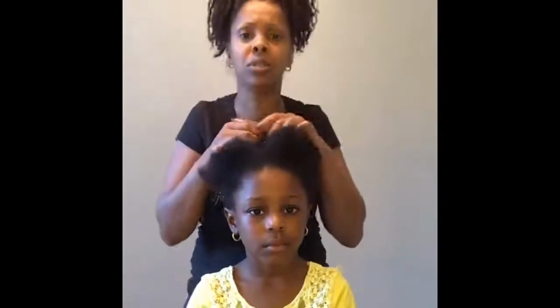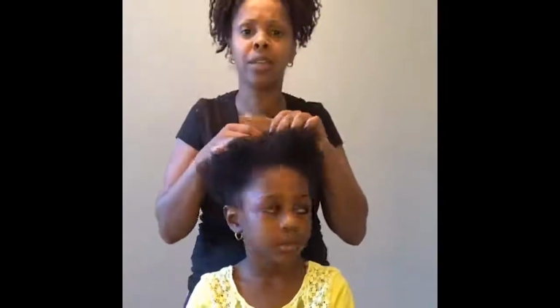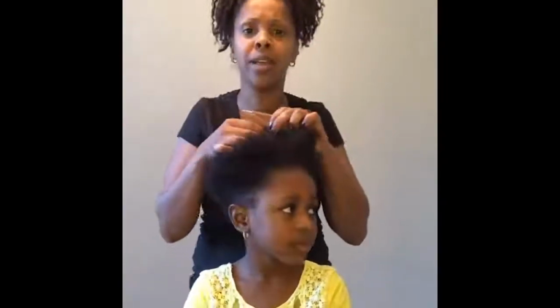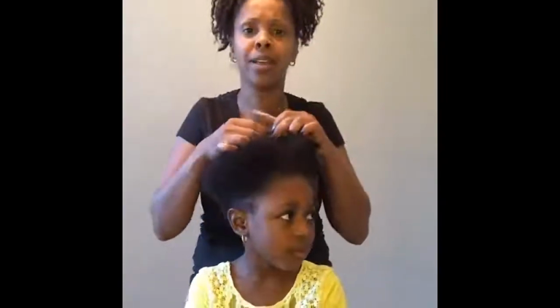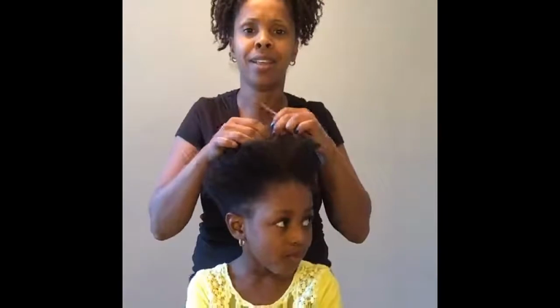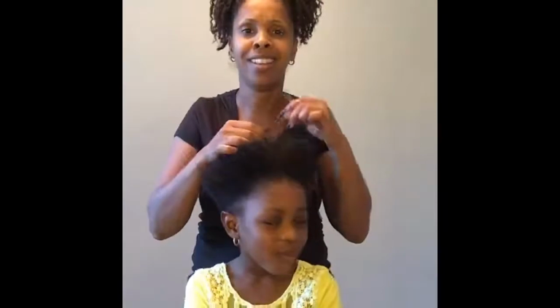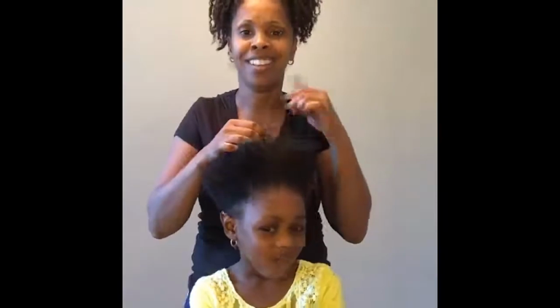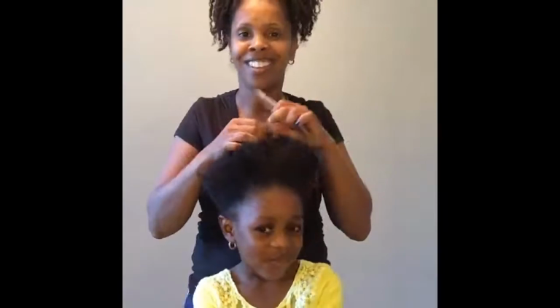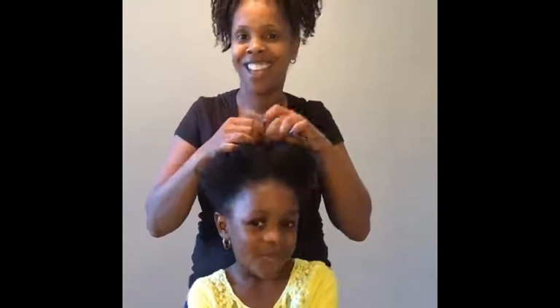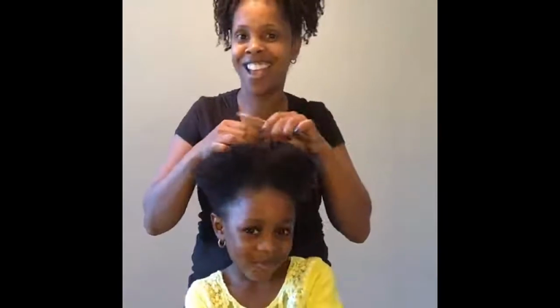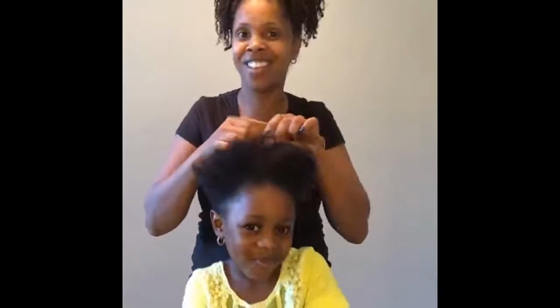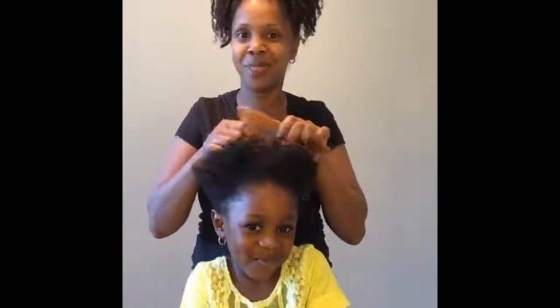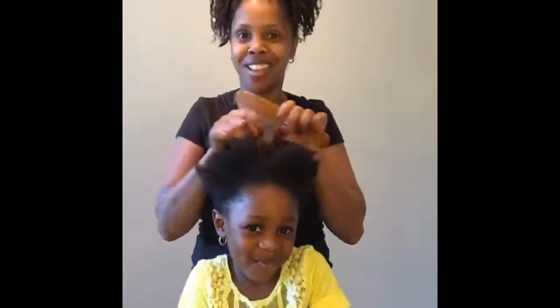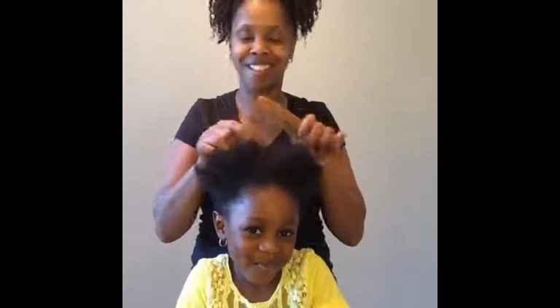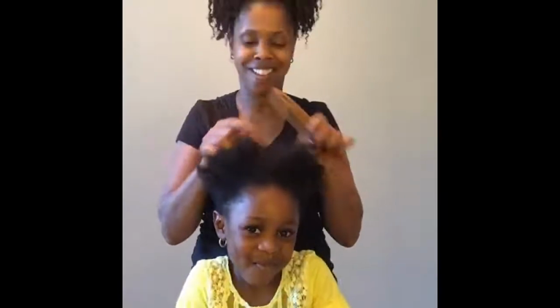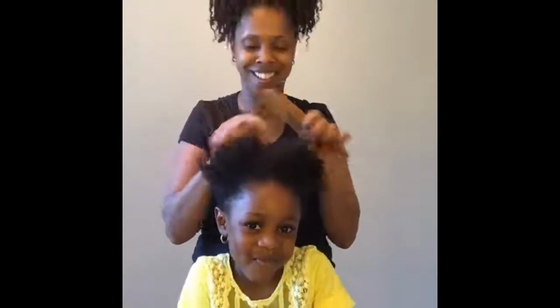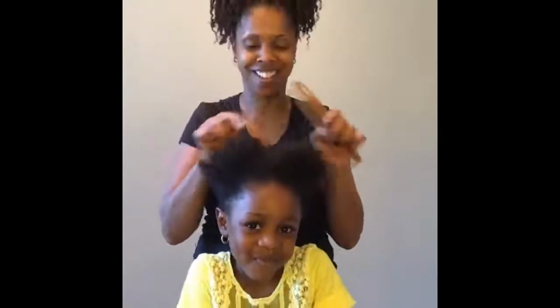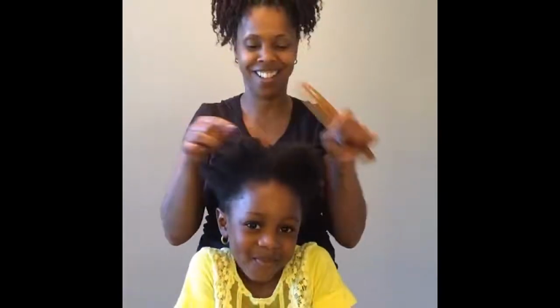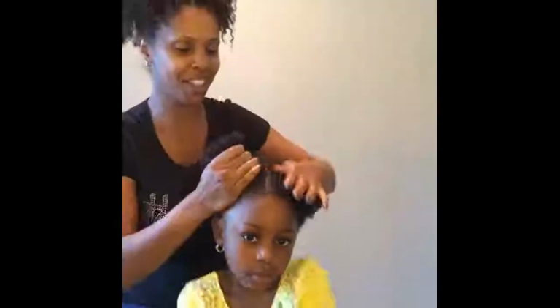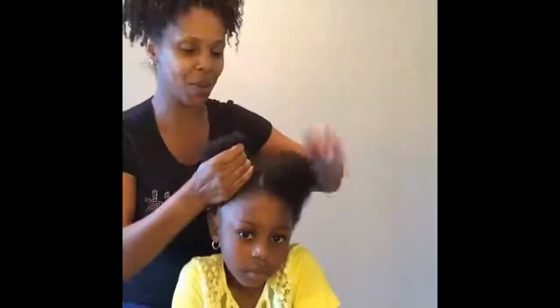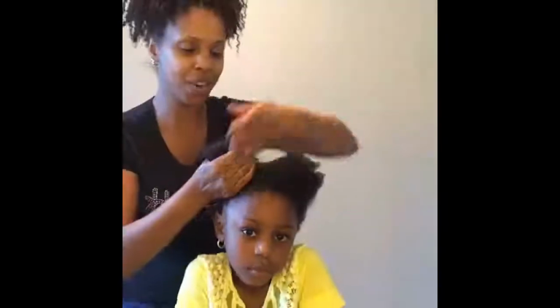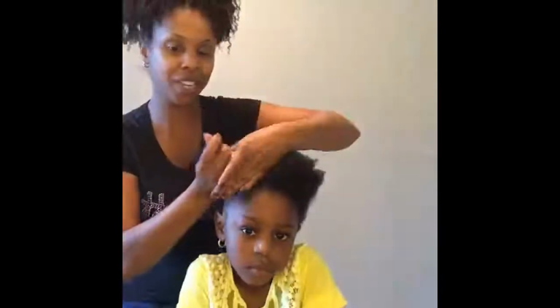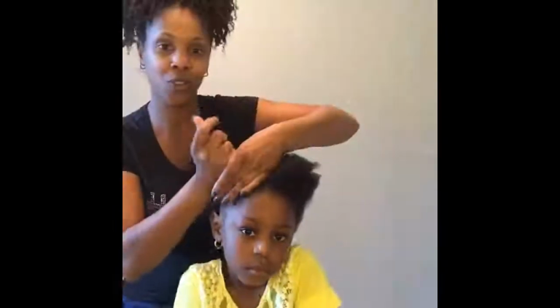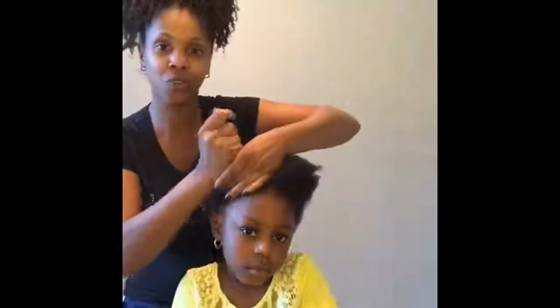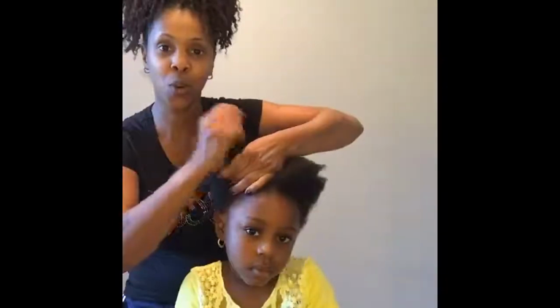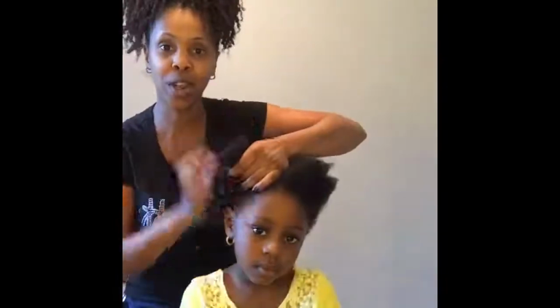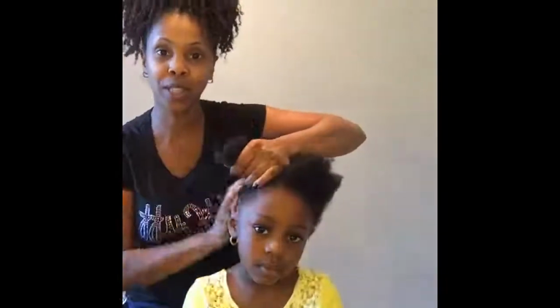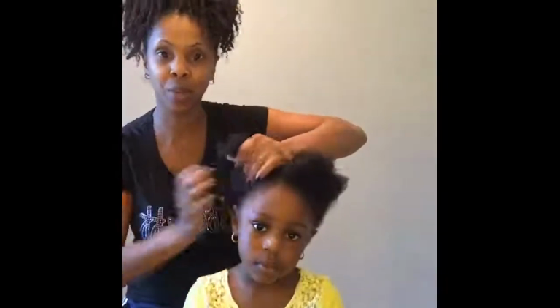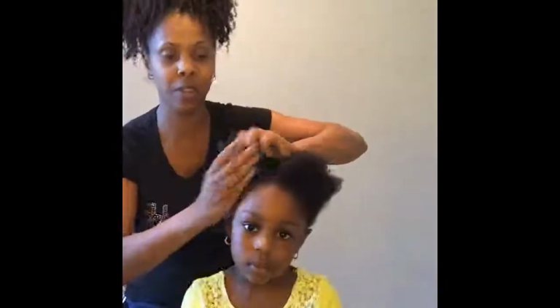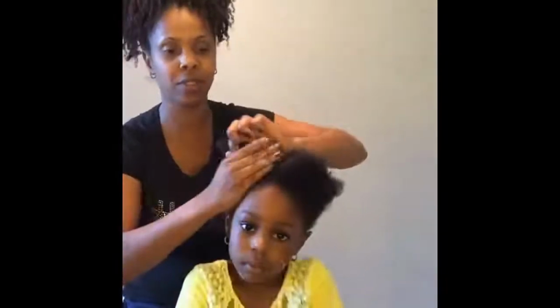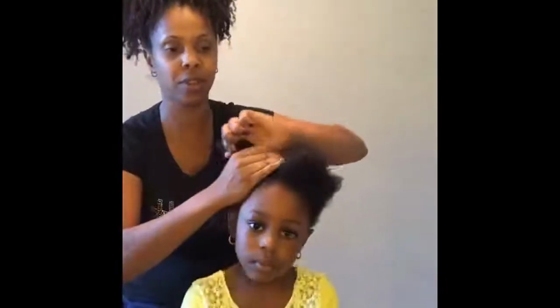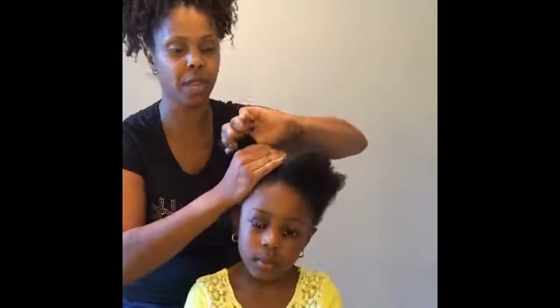Do you do that? Yeah, a little bit. So, we're going to do four little puffs, okay?